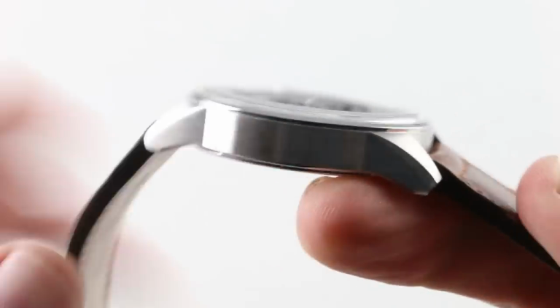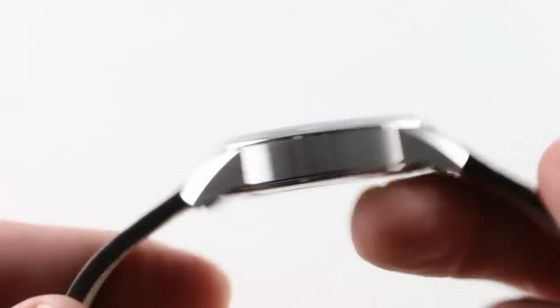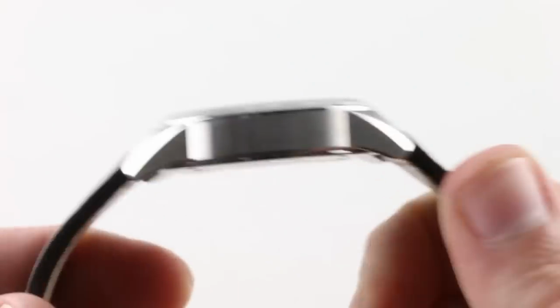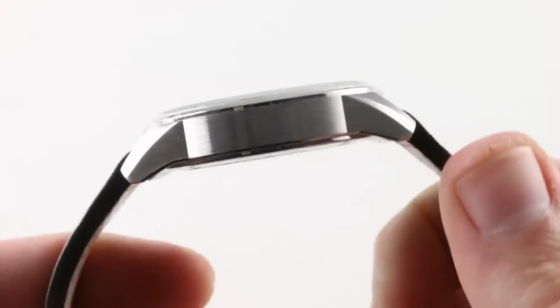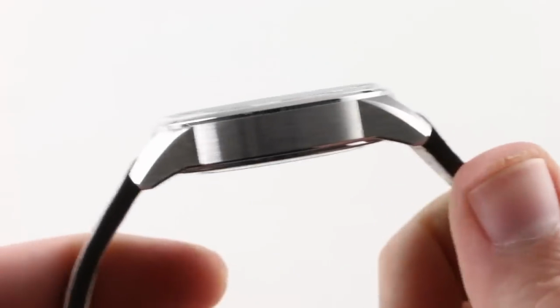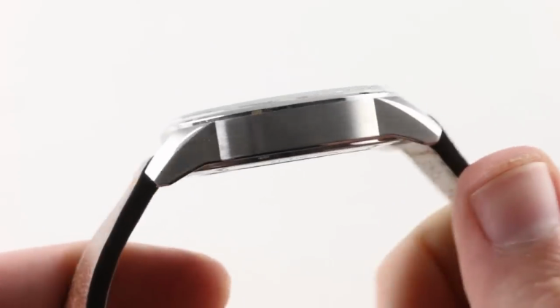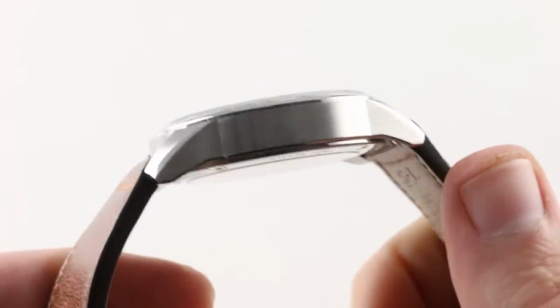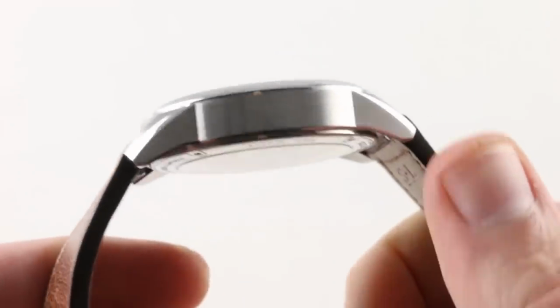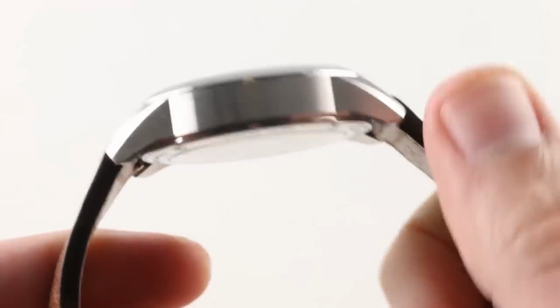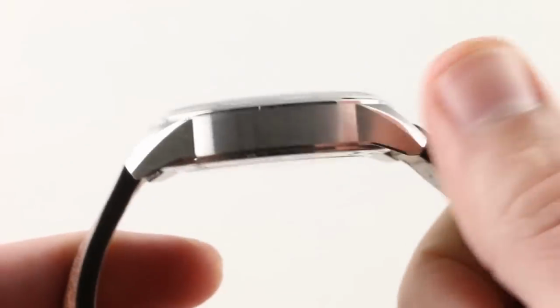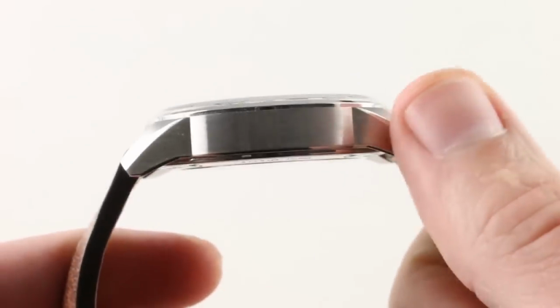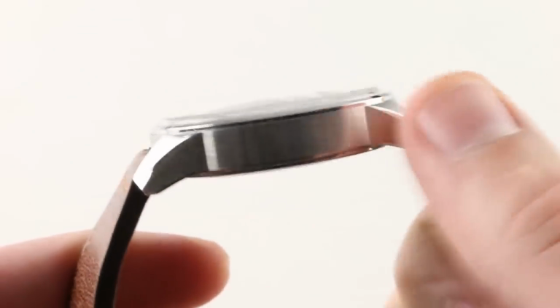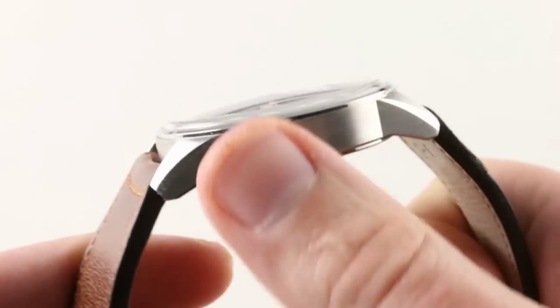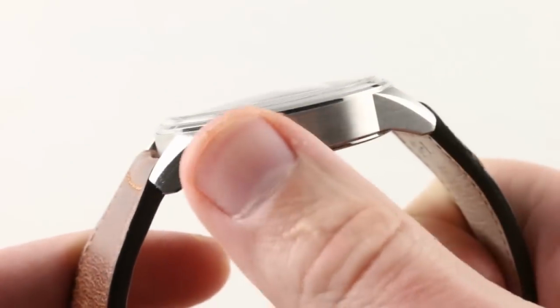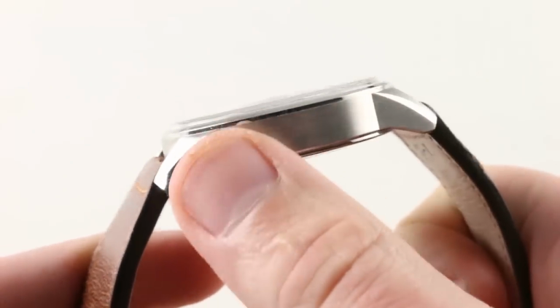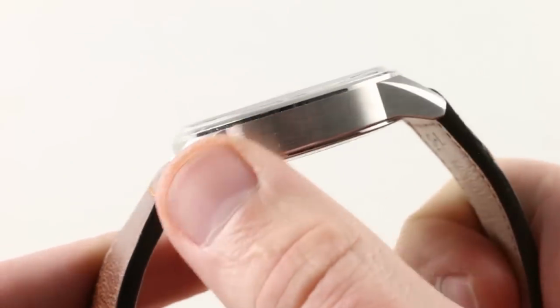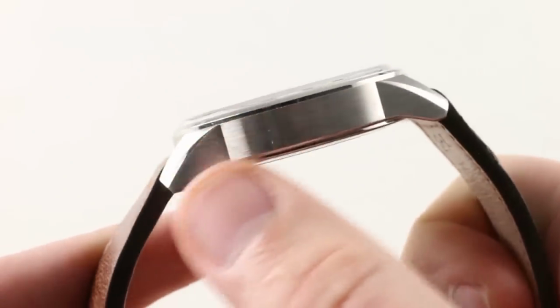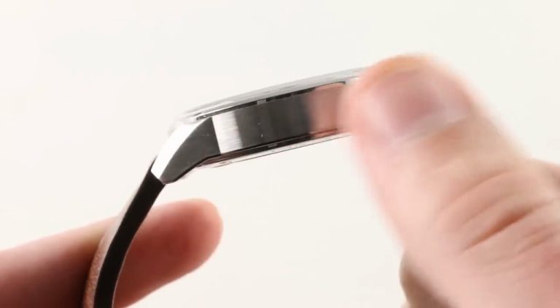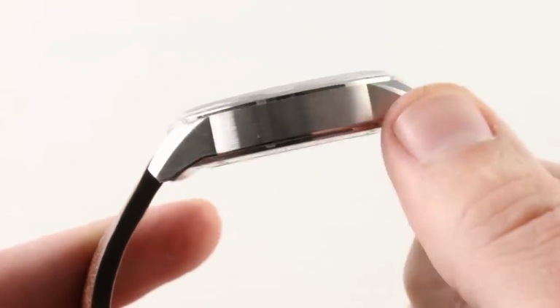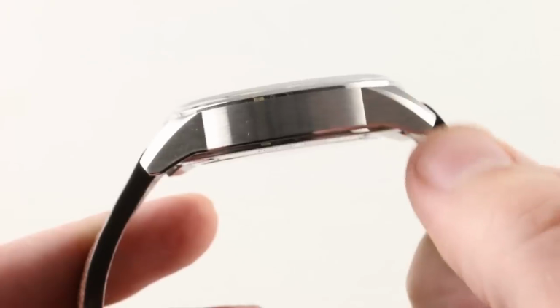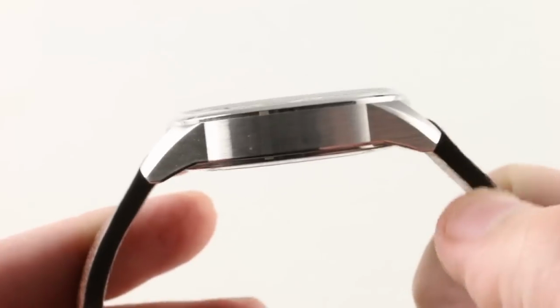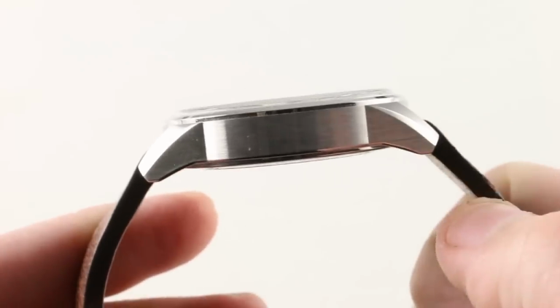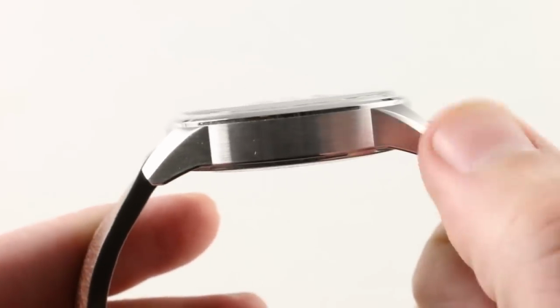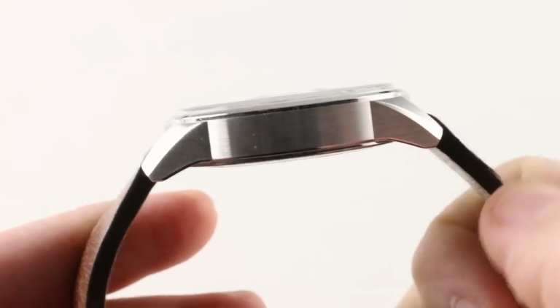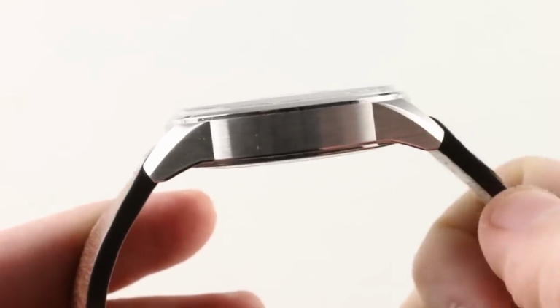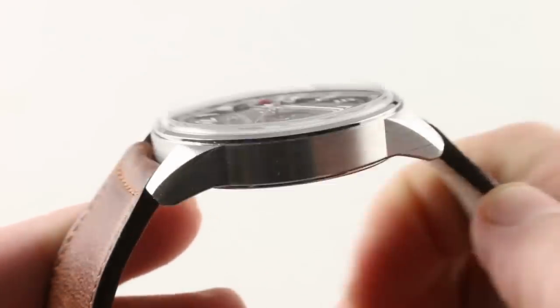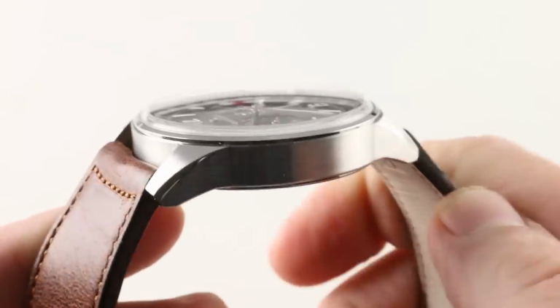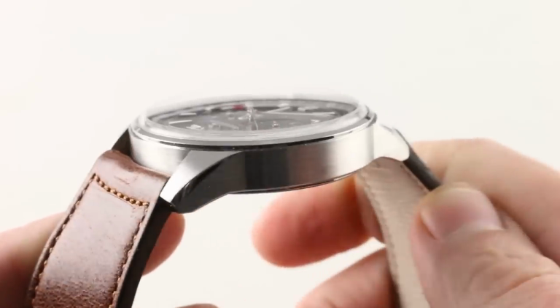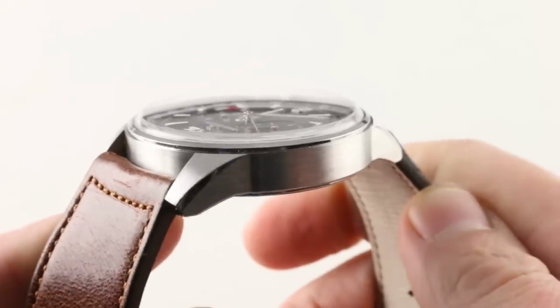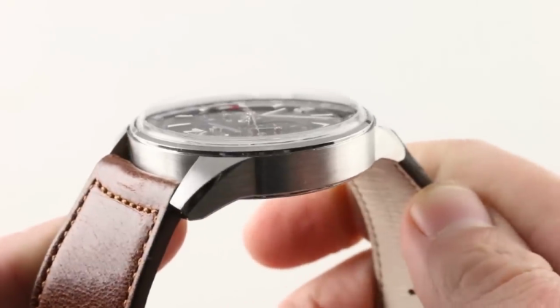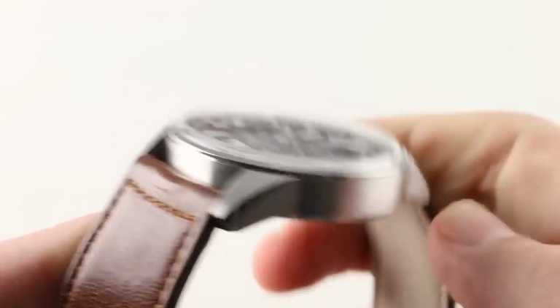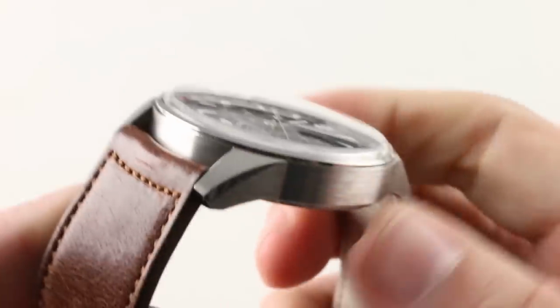When we pull the watch off the wrist, you can really see that camber — how the lugs drape down around the wrist rather than flaring out. You can see that to good effect.